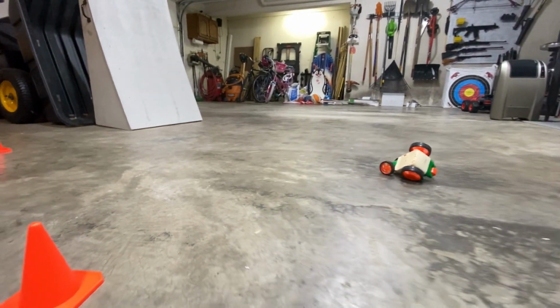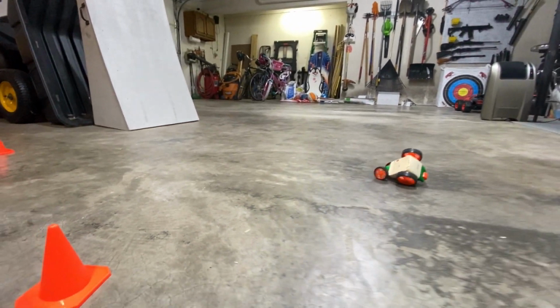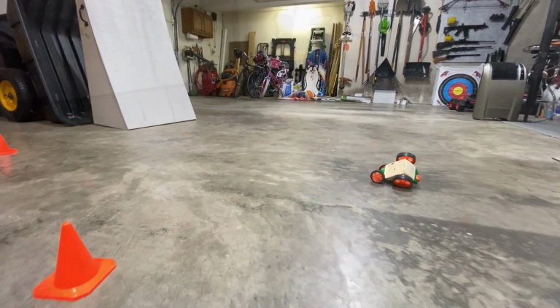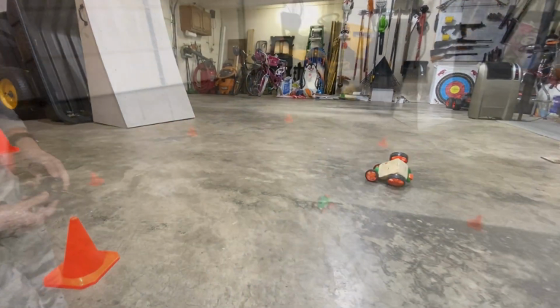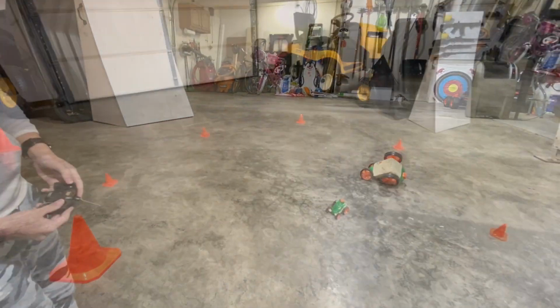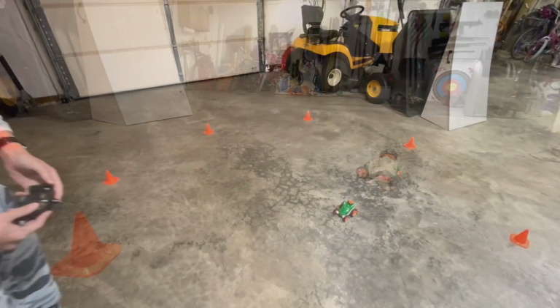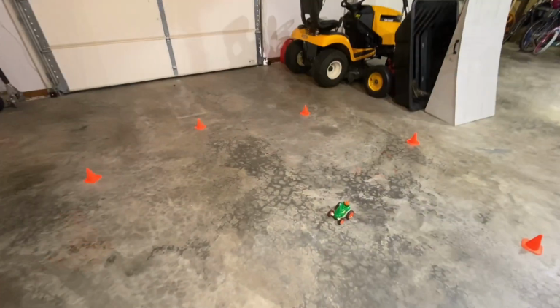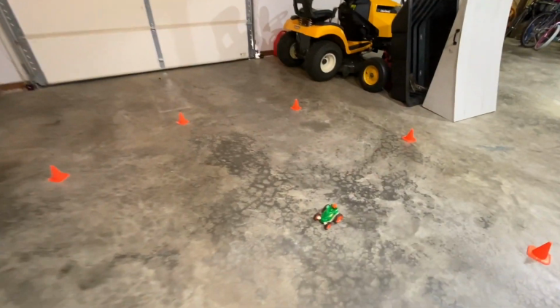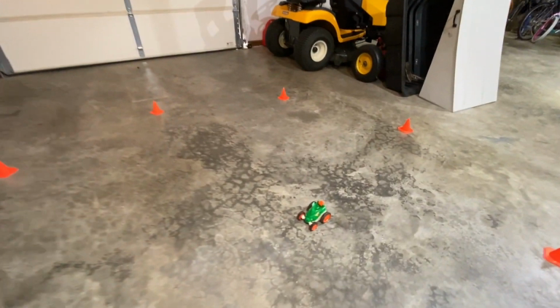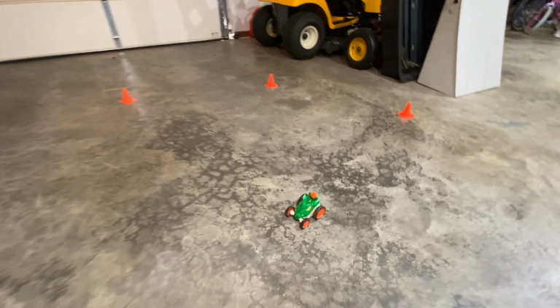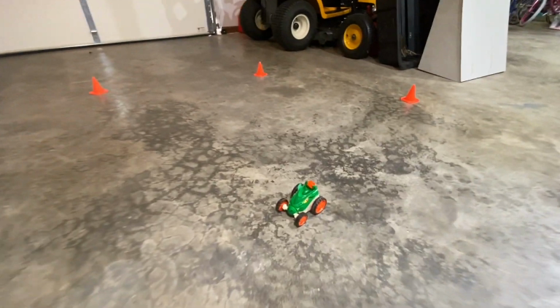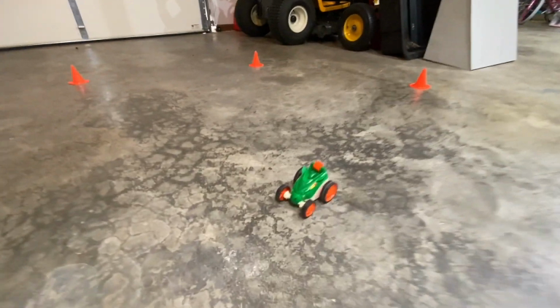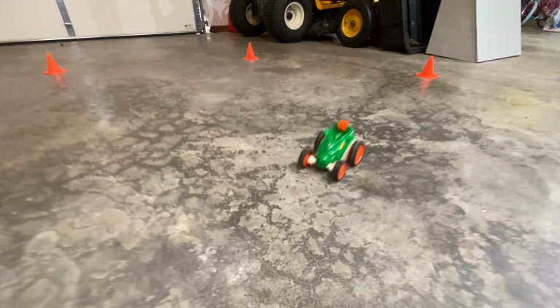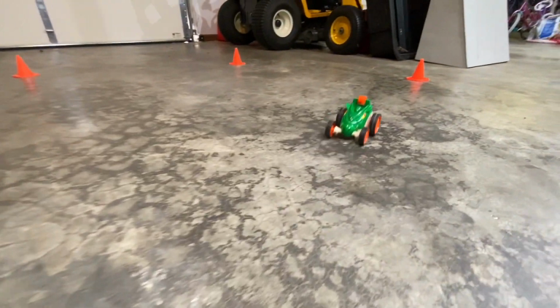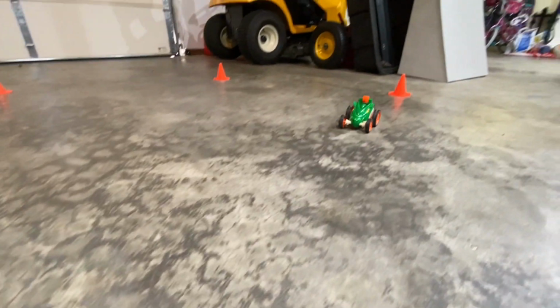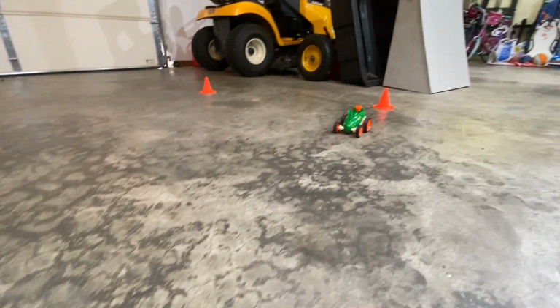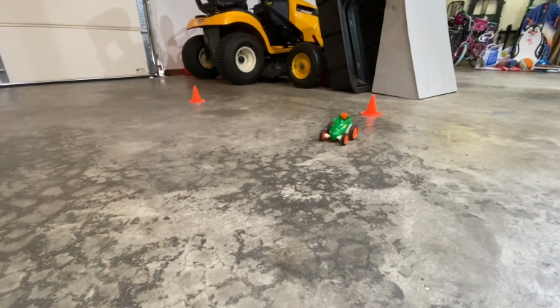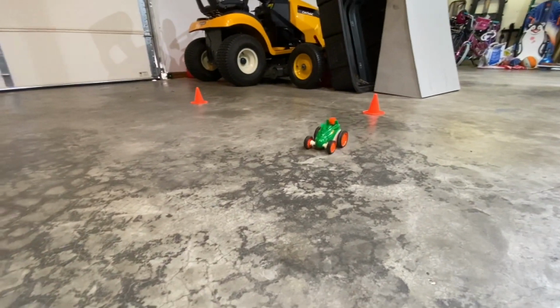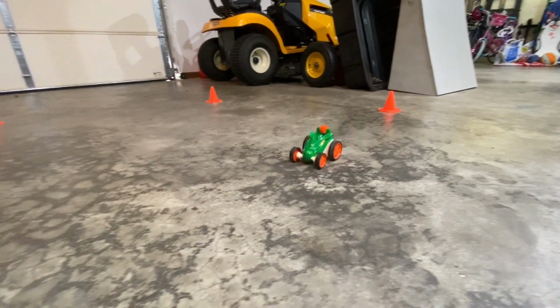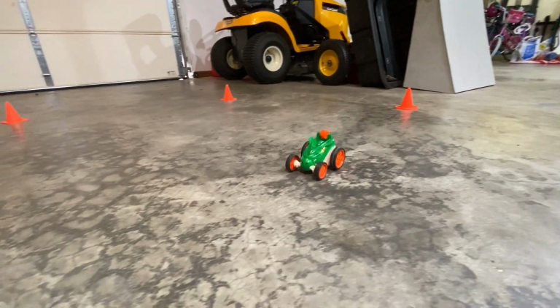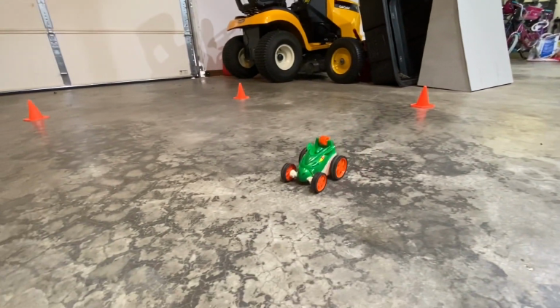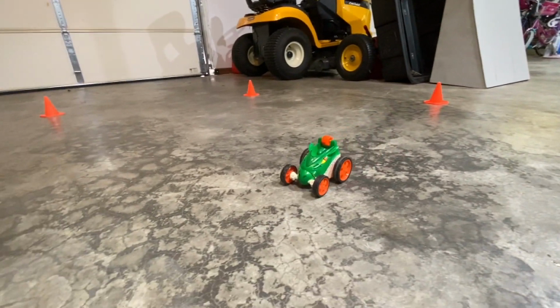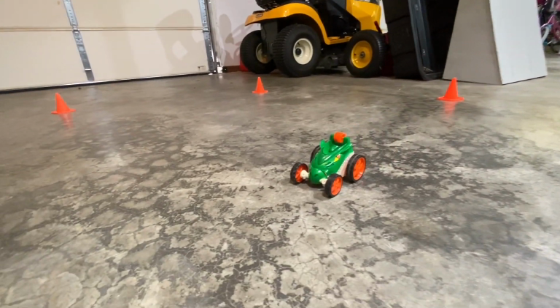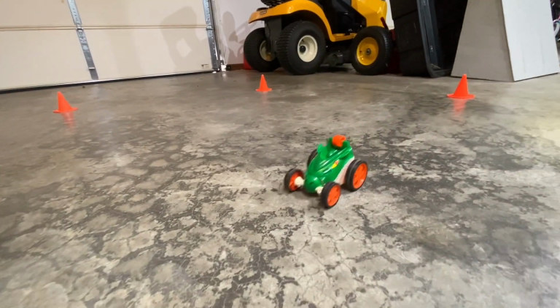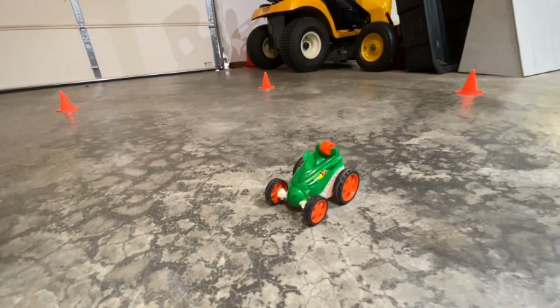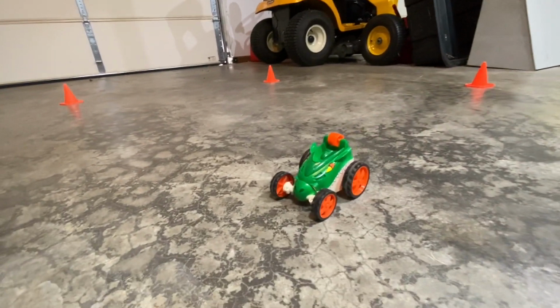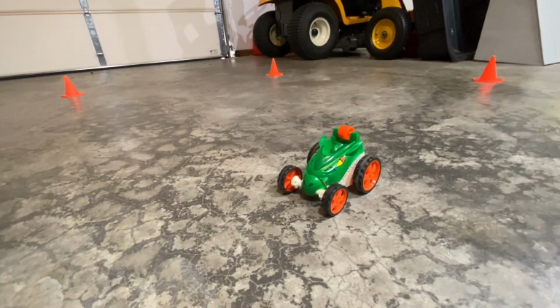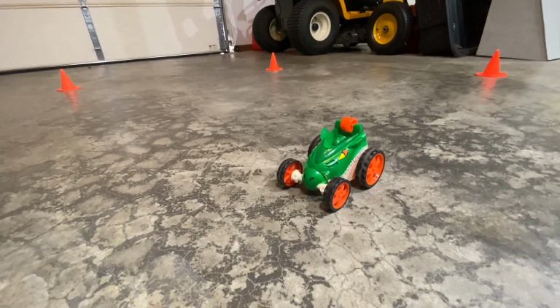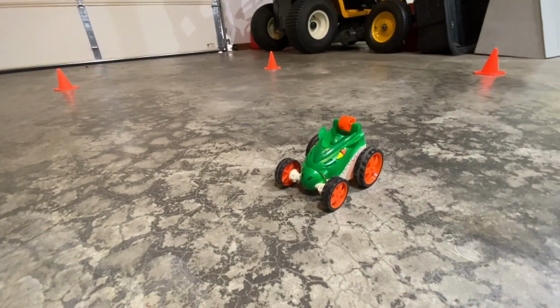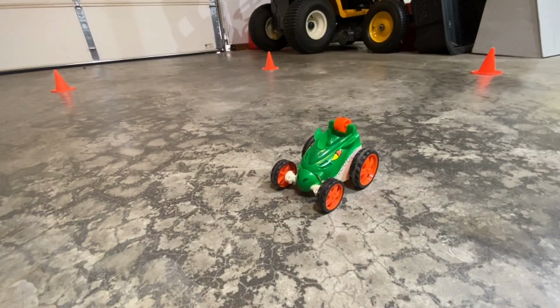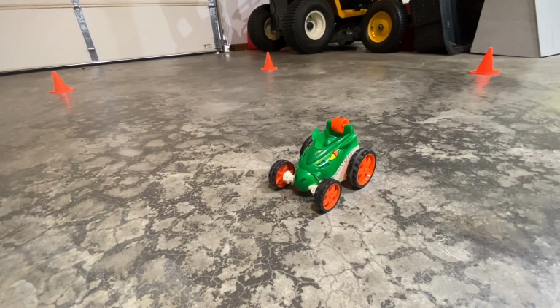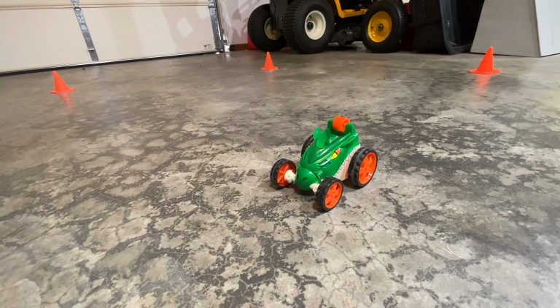Yeah, so this thing's pretty much a dud. Five dollars and probably not even worth that.